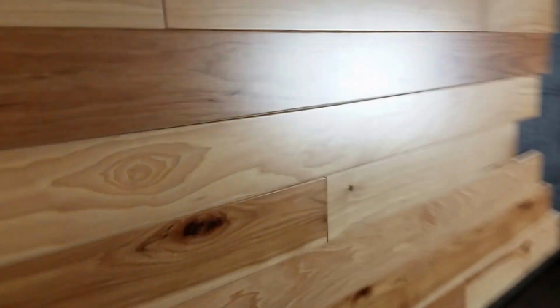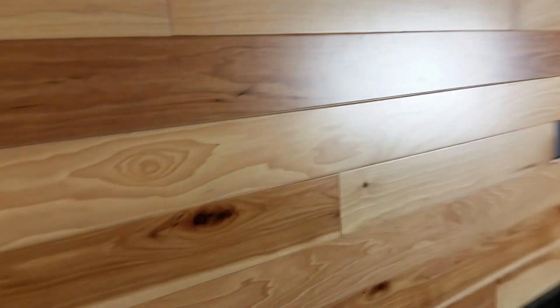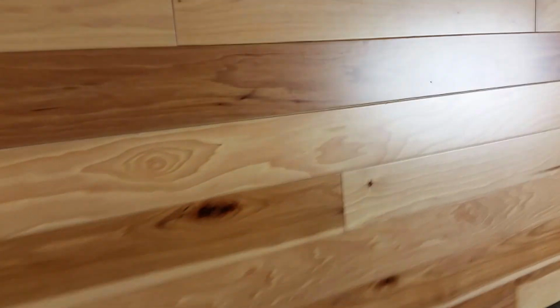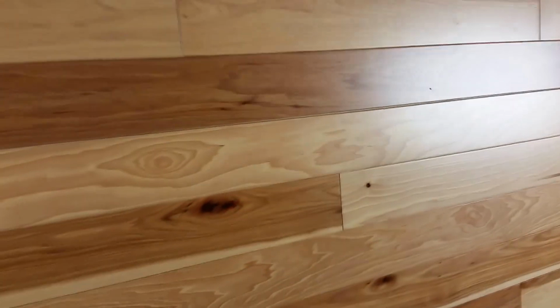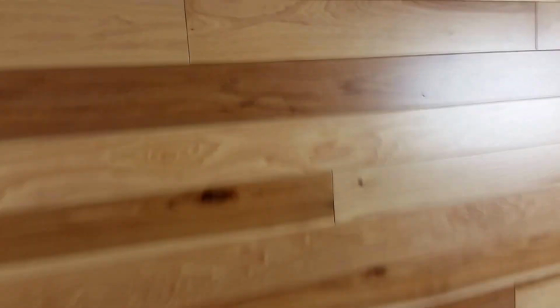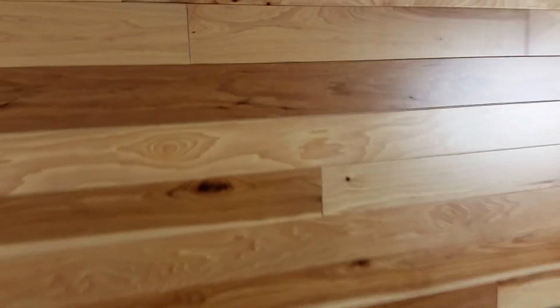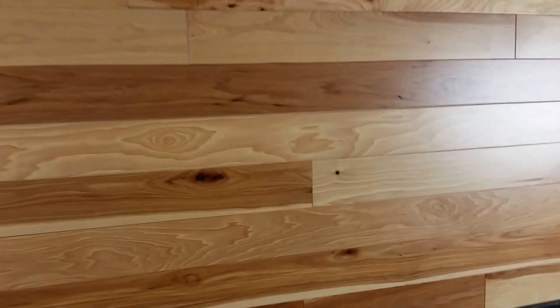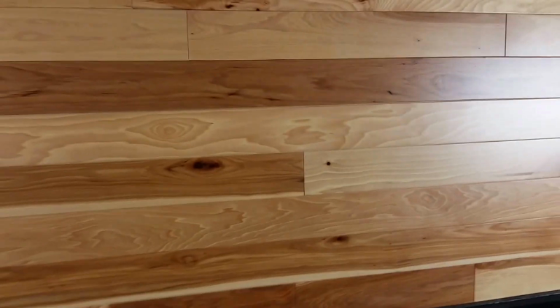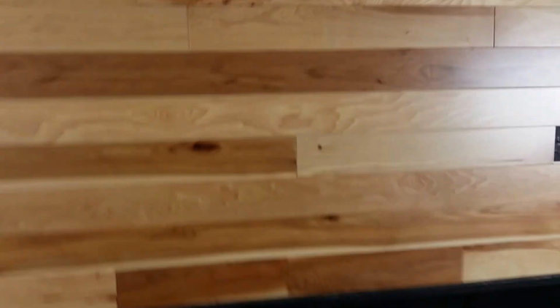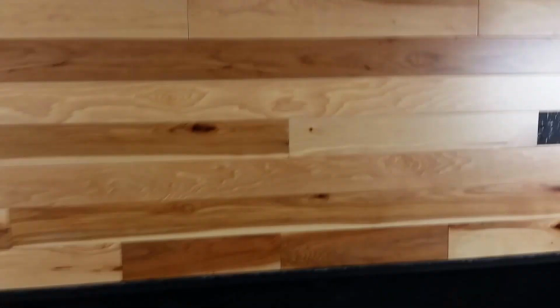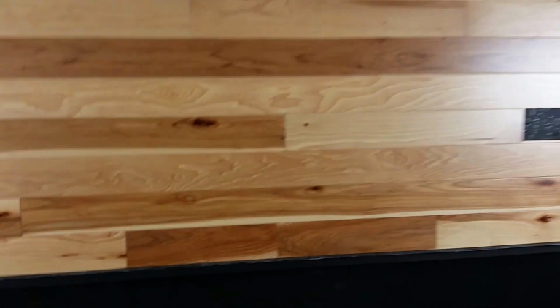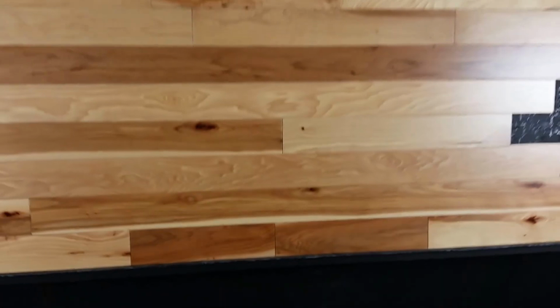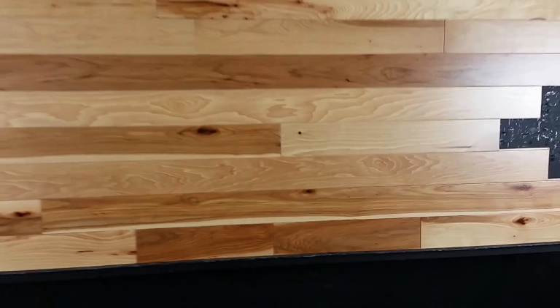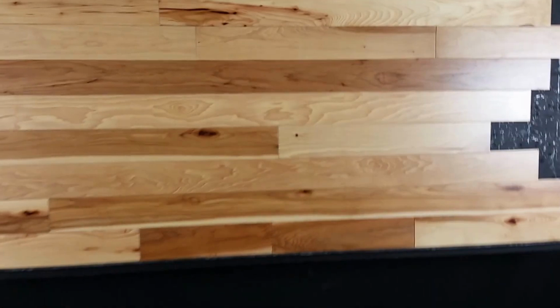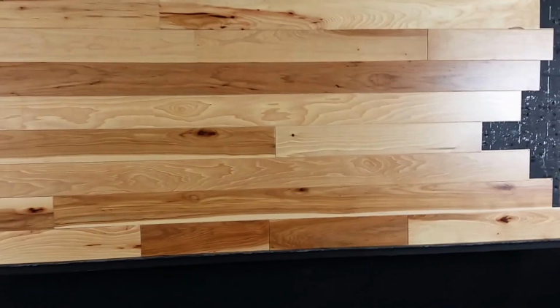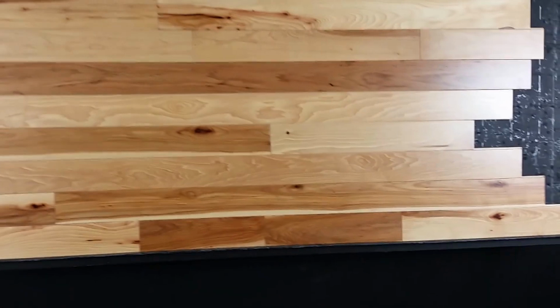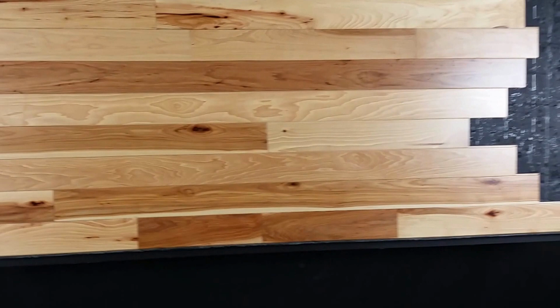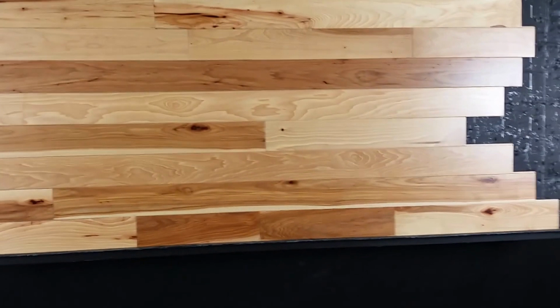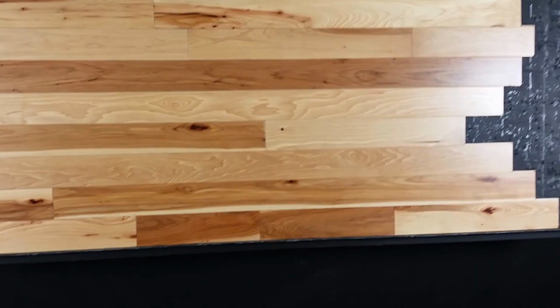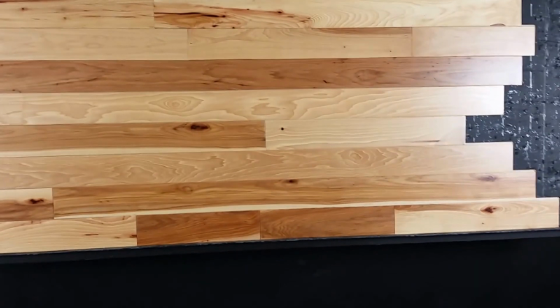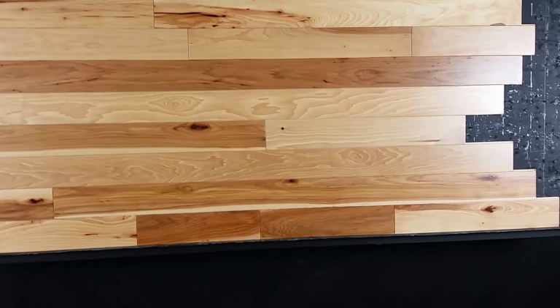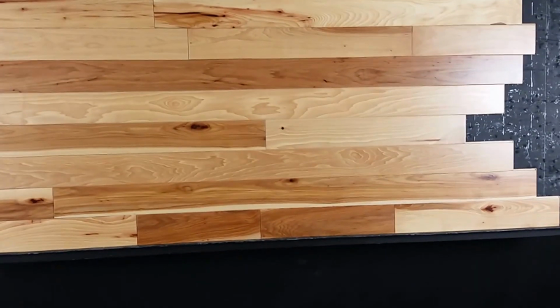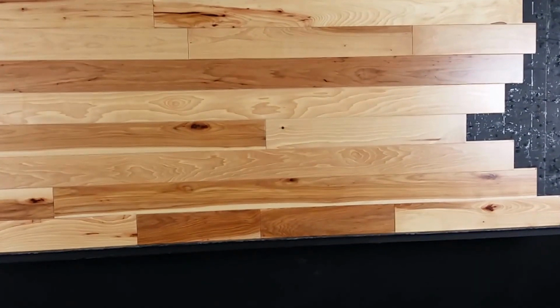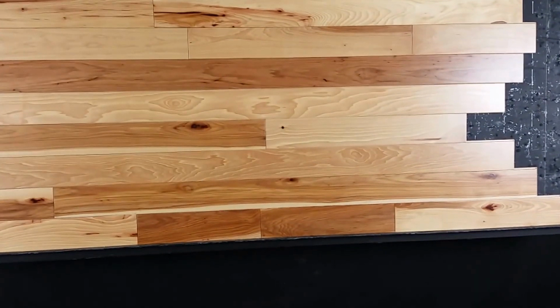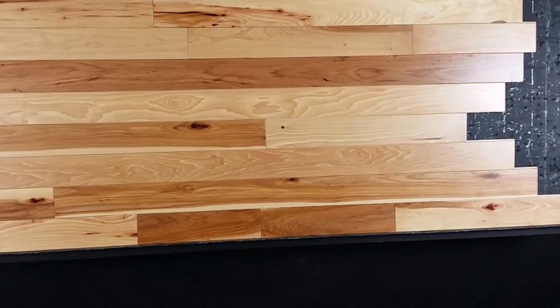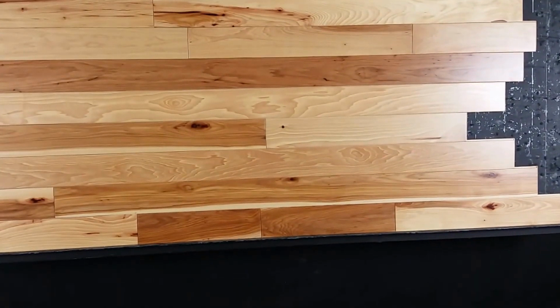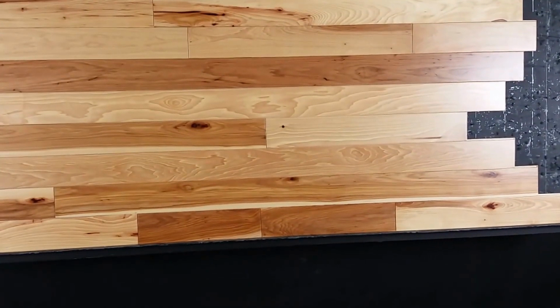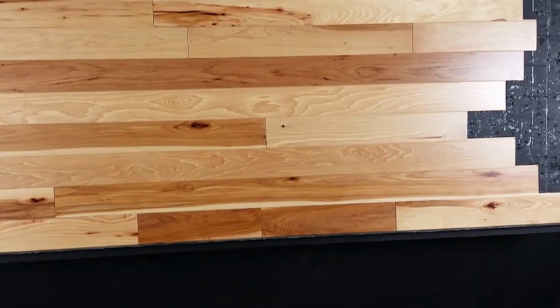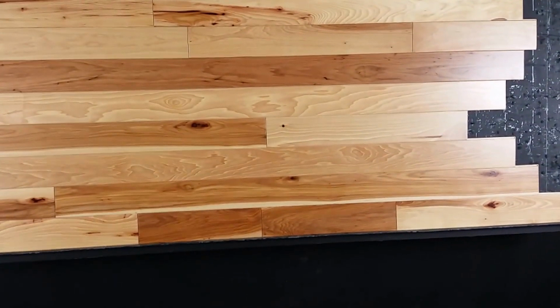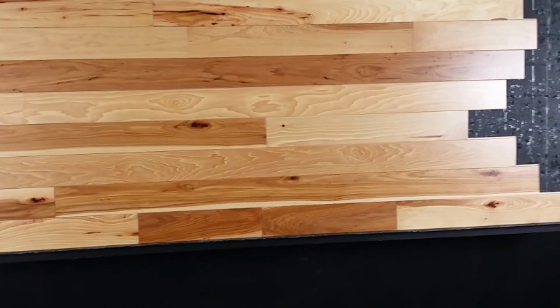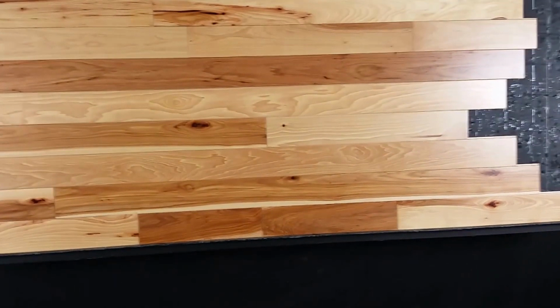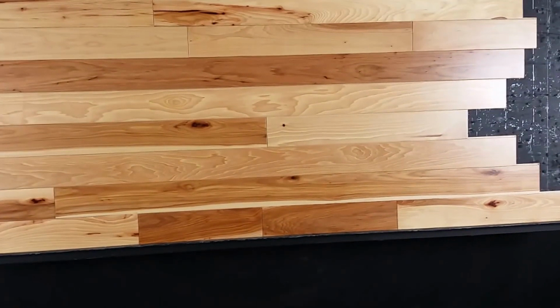Thanks for watching. Hardwoods Full S — 4 inch by 3 quarter inch solid hickory.